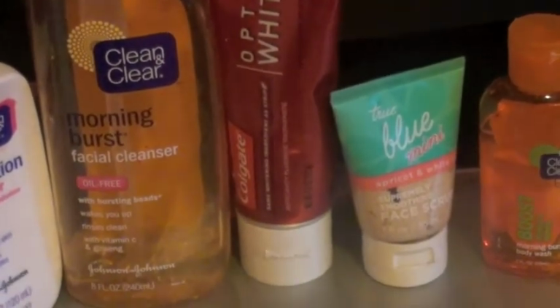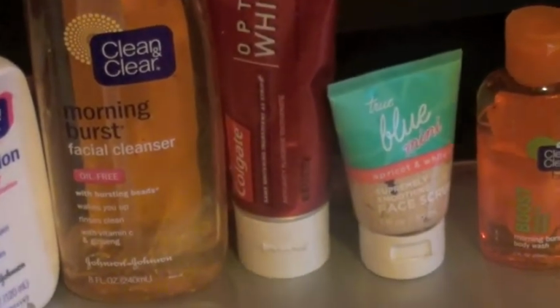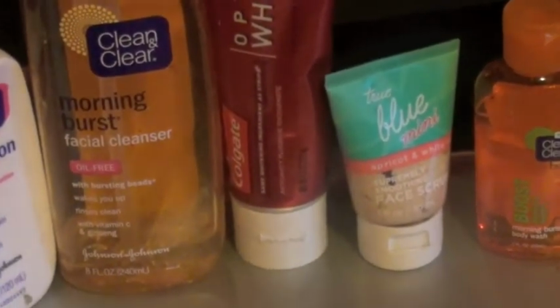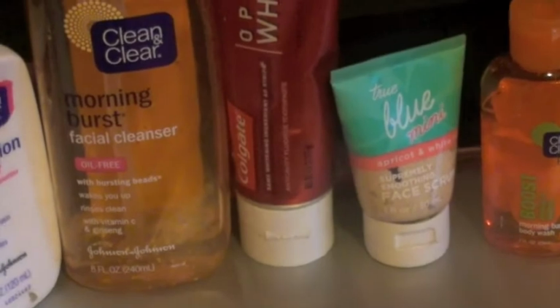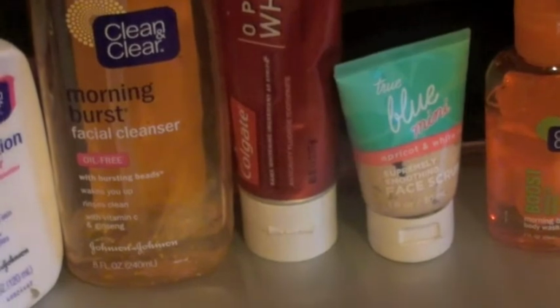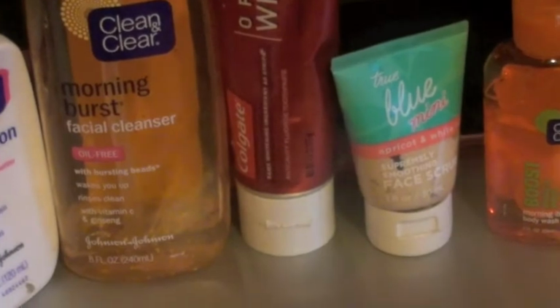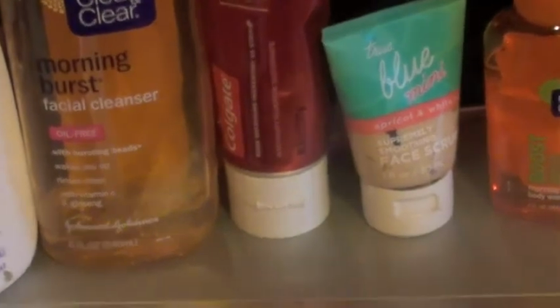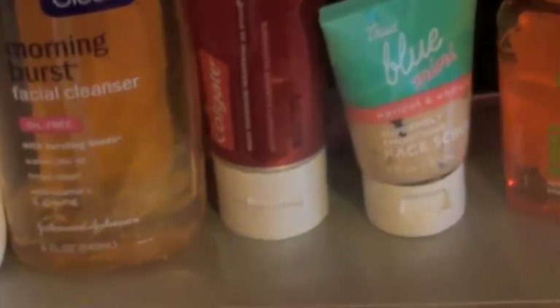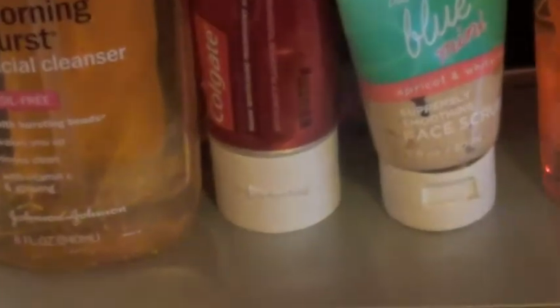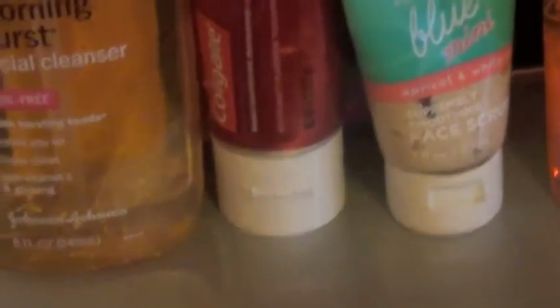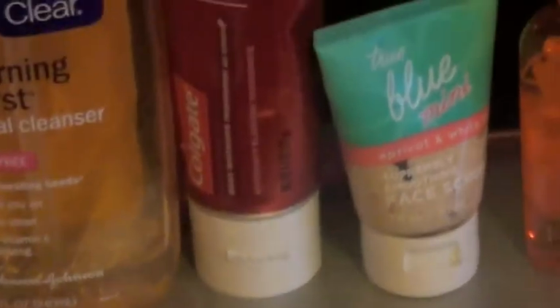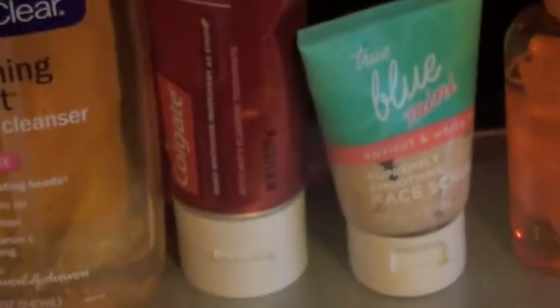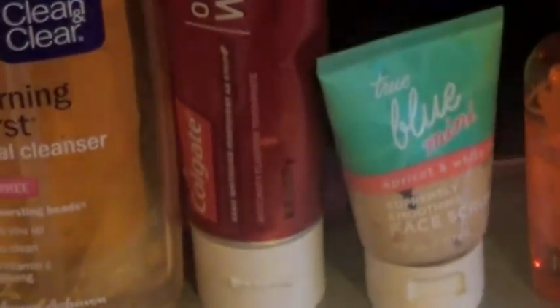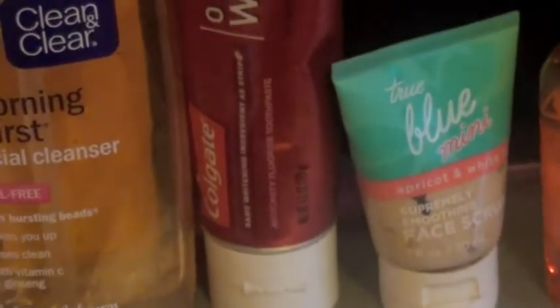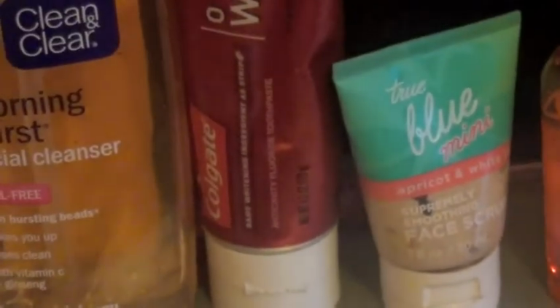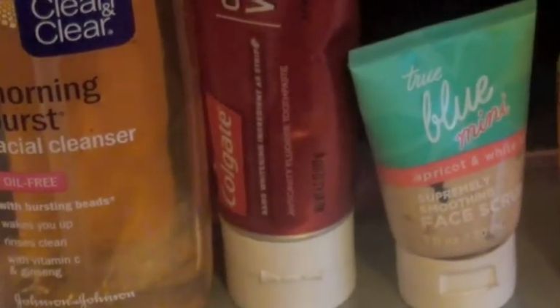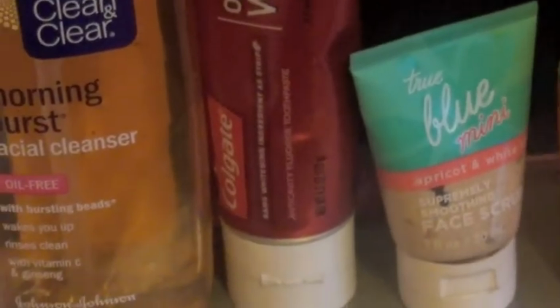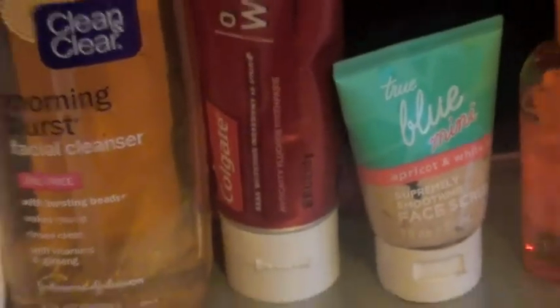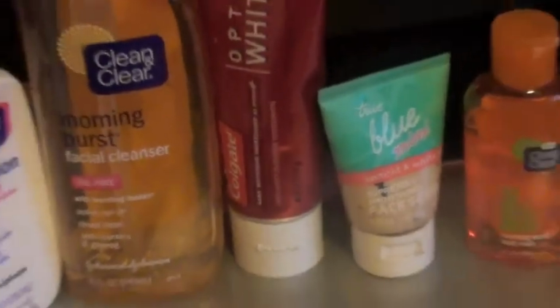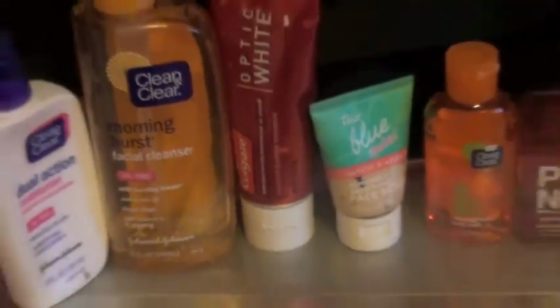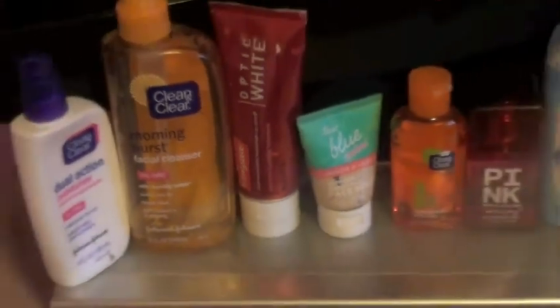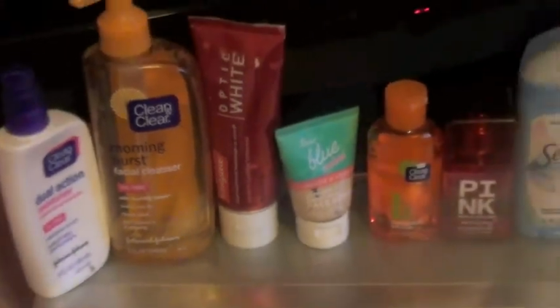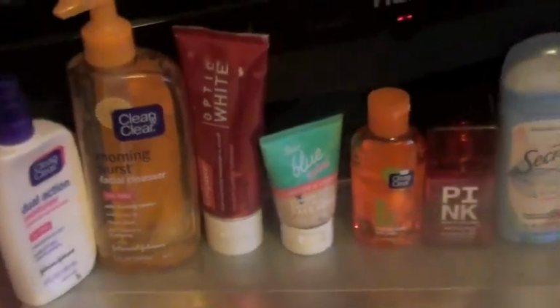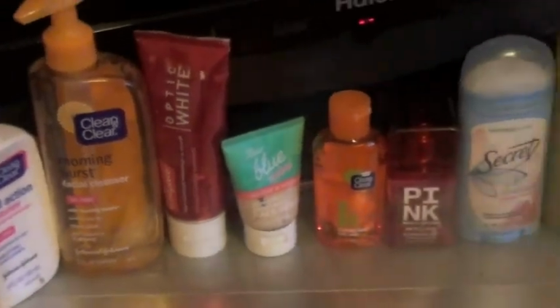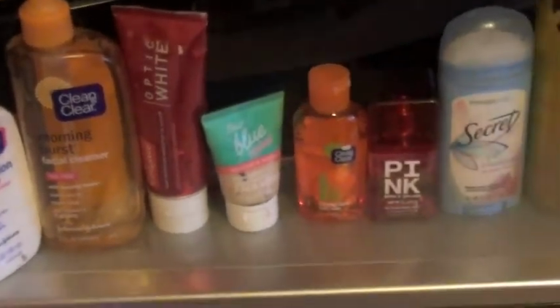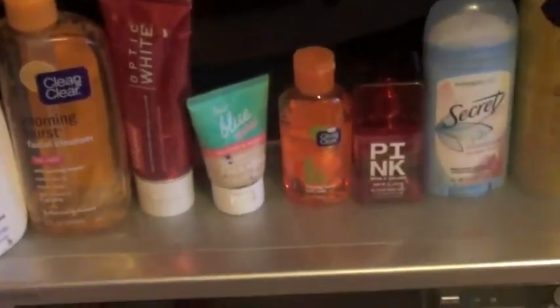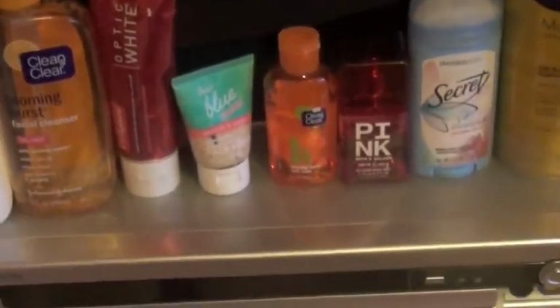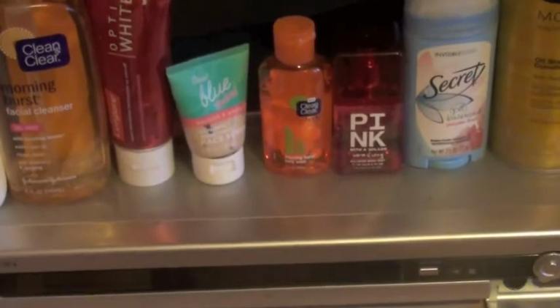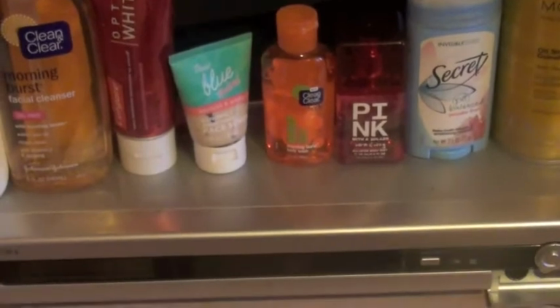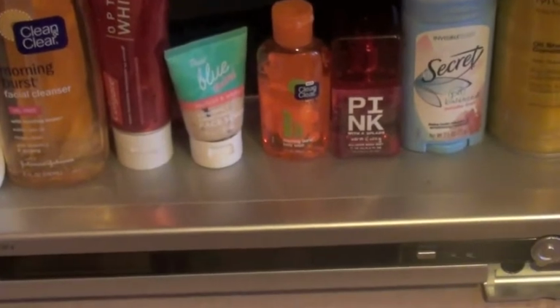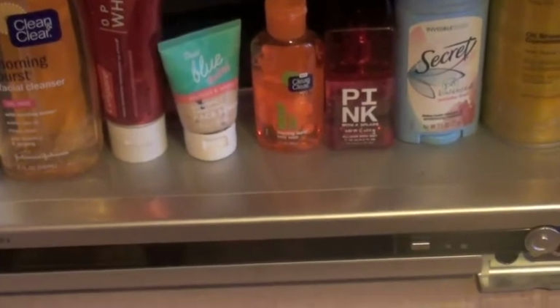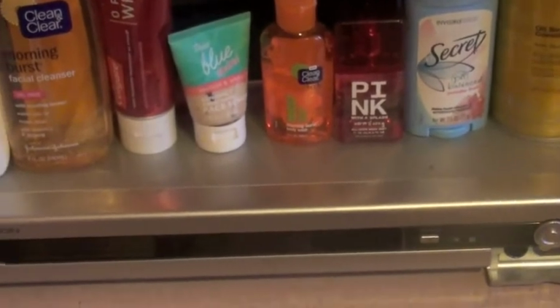For toothpaste I'm just using the Colgate Optic White. It says it has the same whitening as strips — it does whiten your teeth, which I like — and it's also anti-cavity, which is a plus.